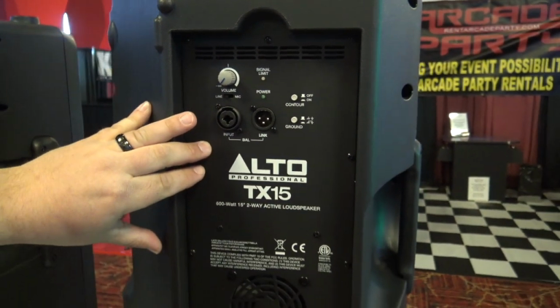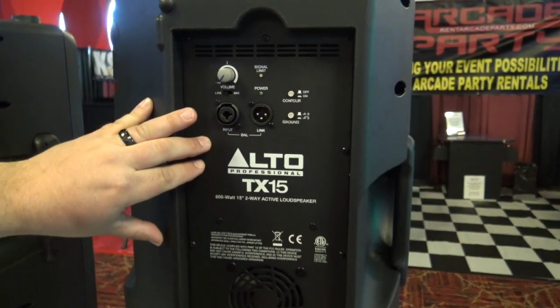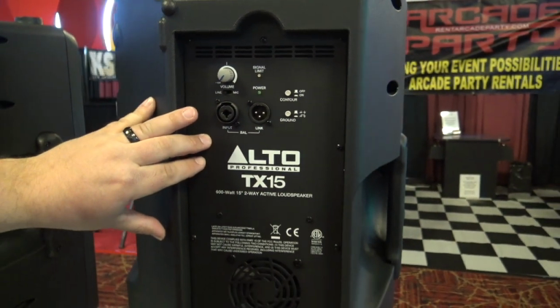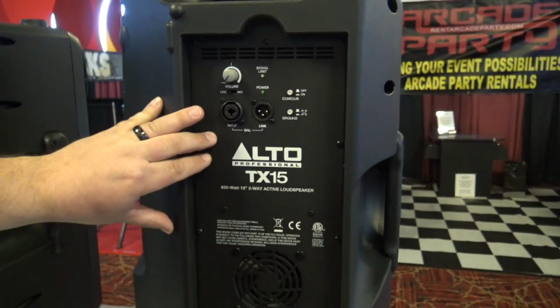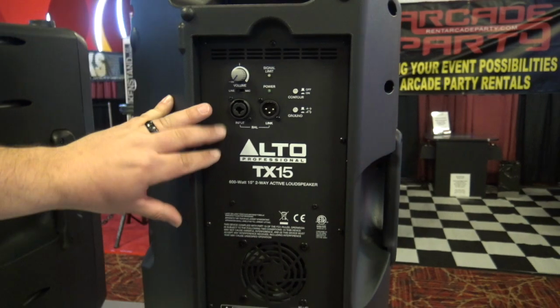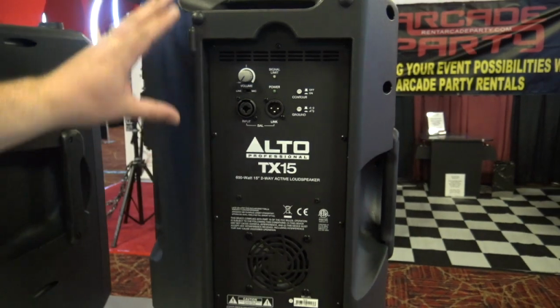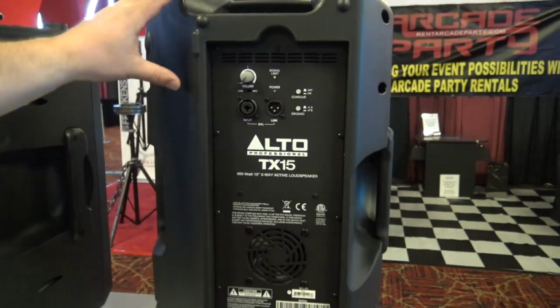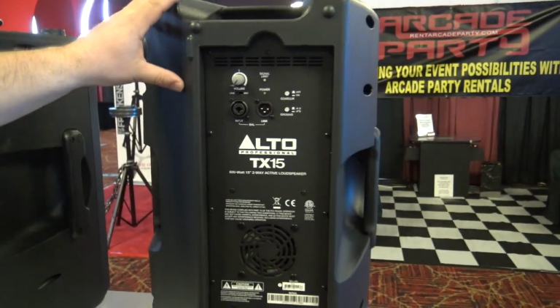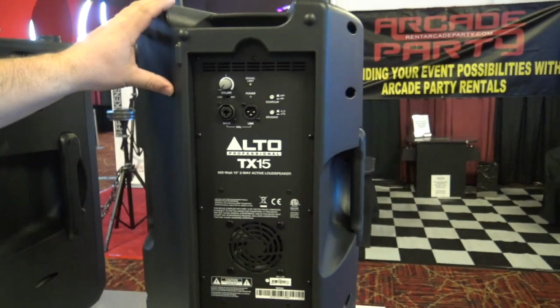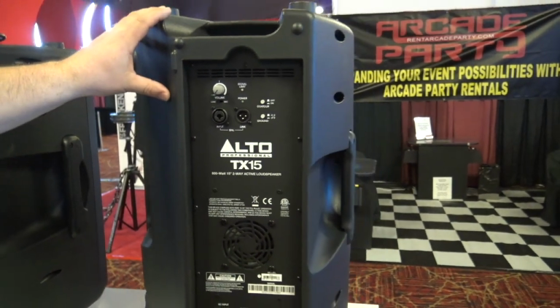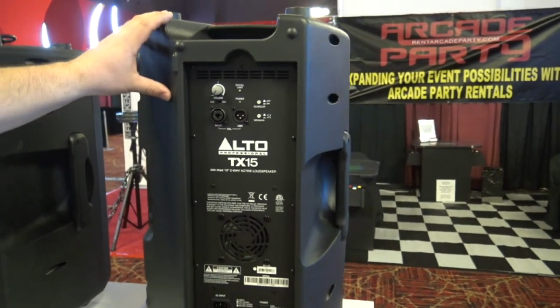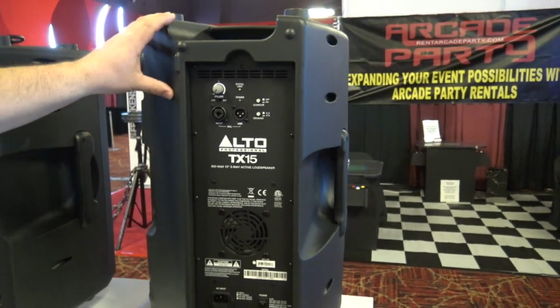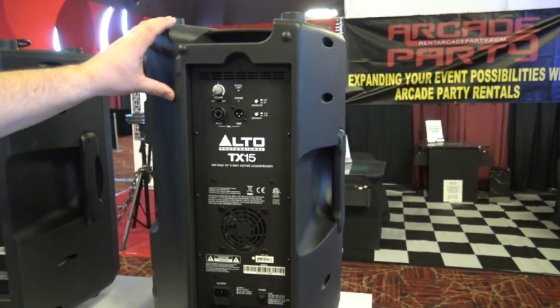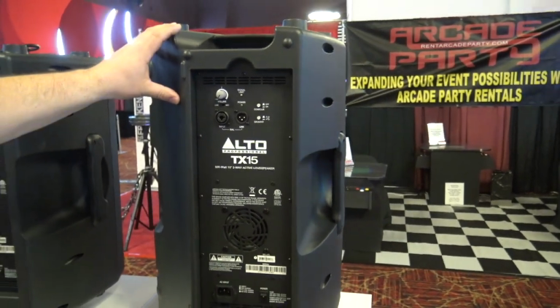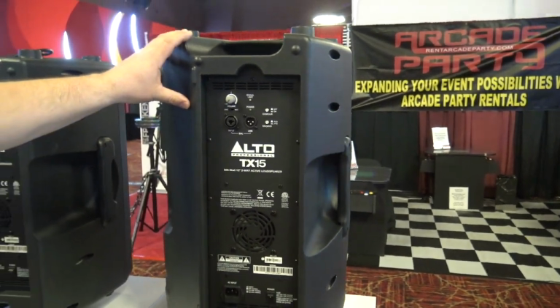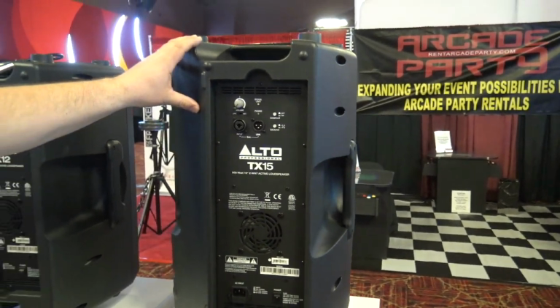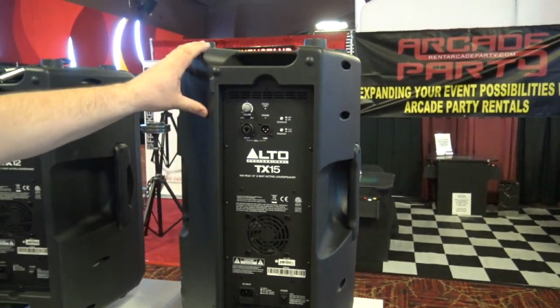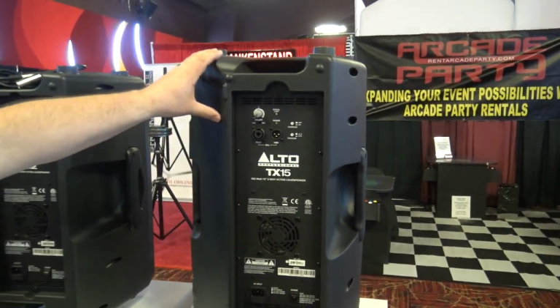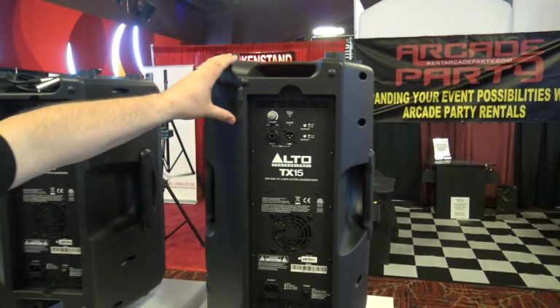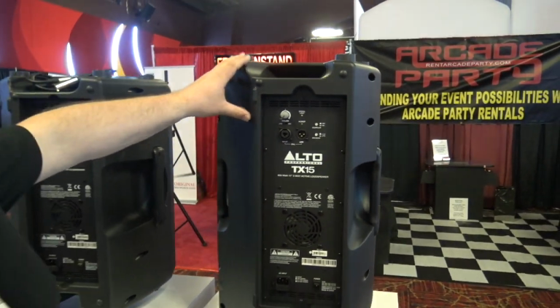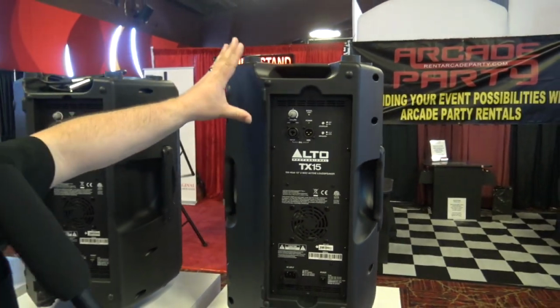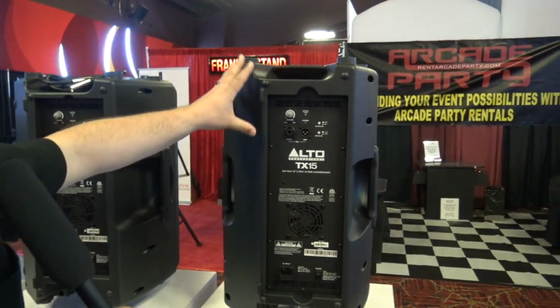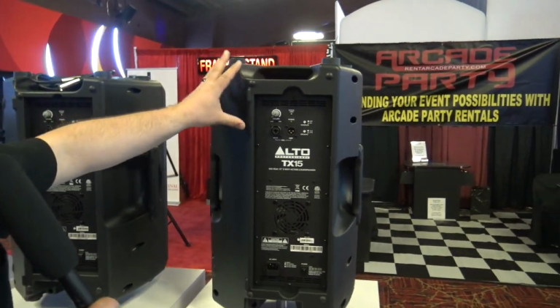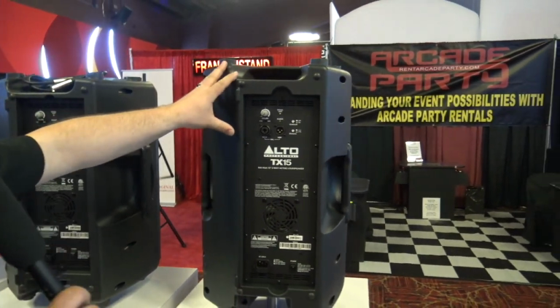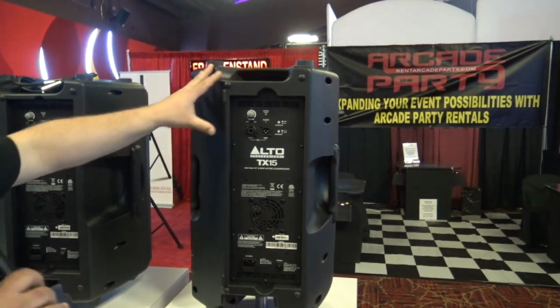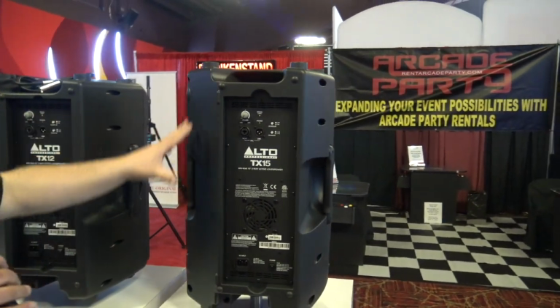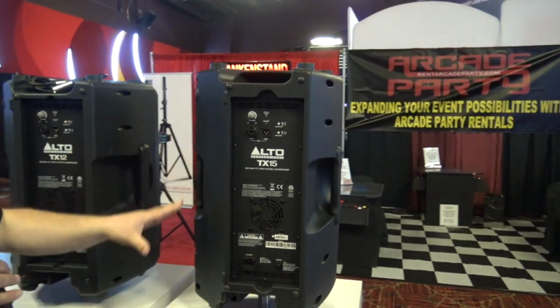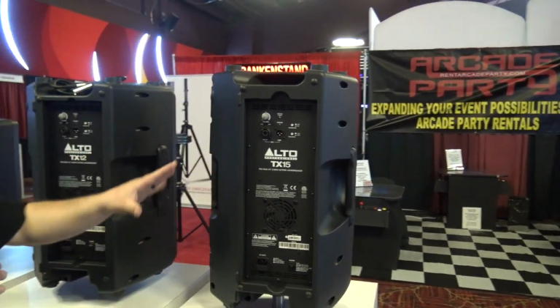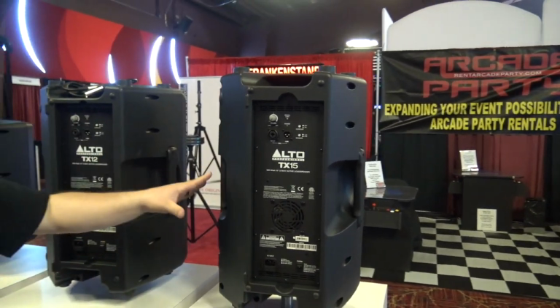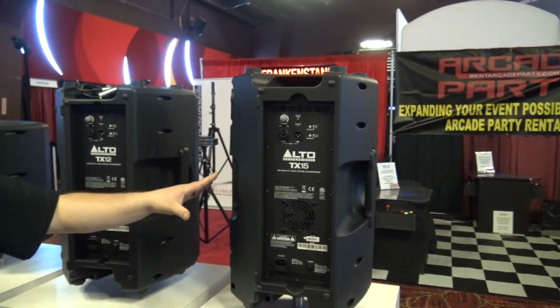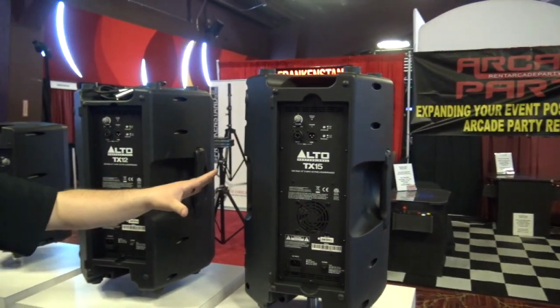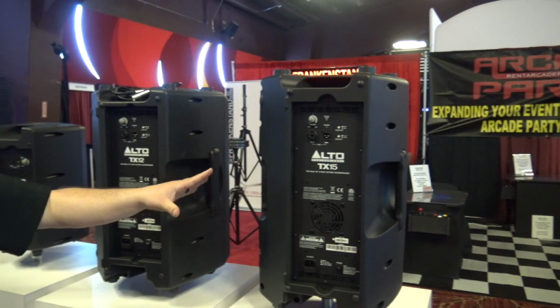For more information, go to the link below. This is the TX line from Alto Professional.